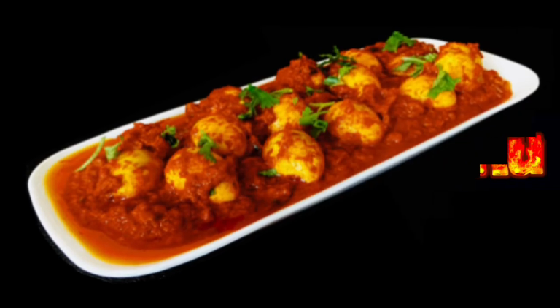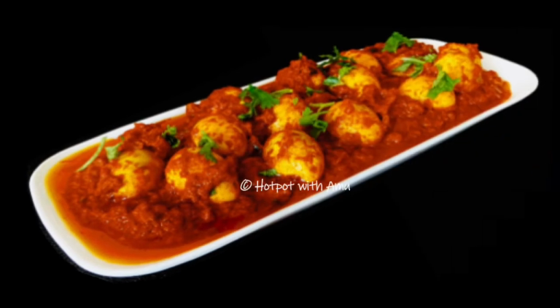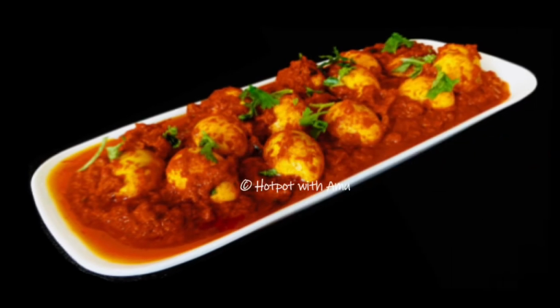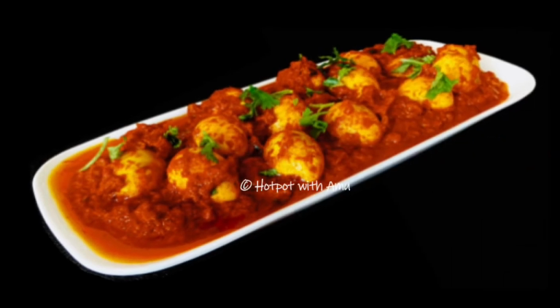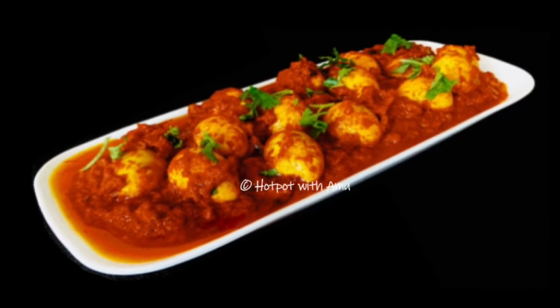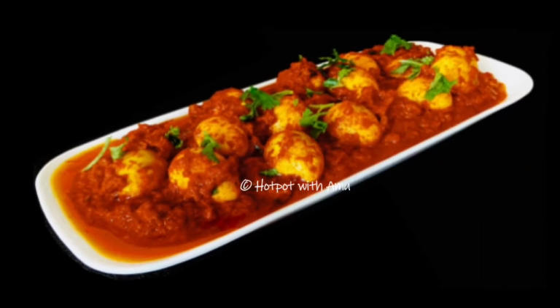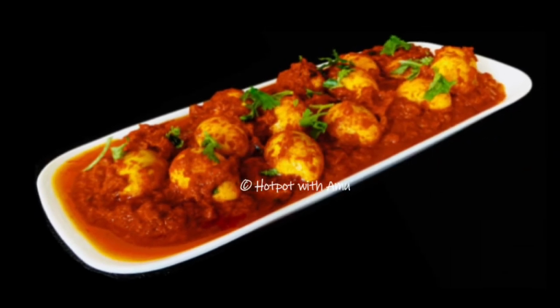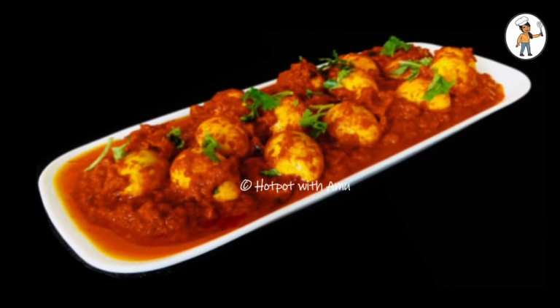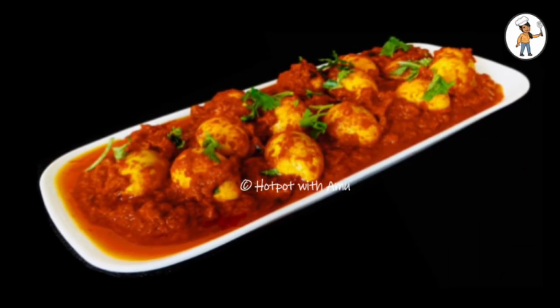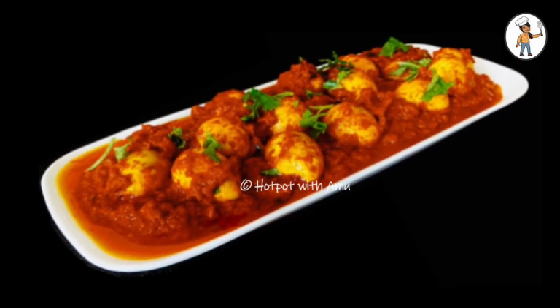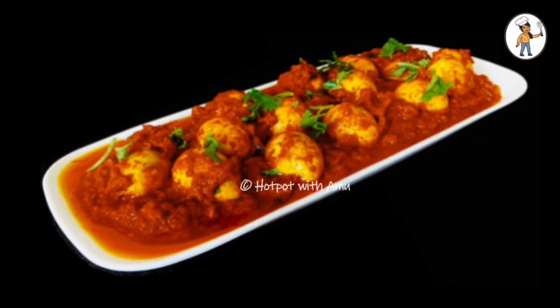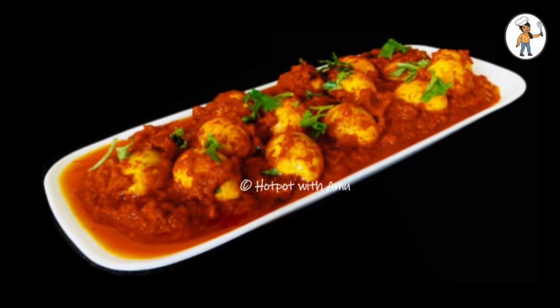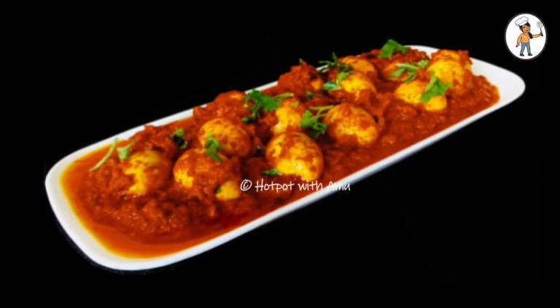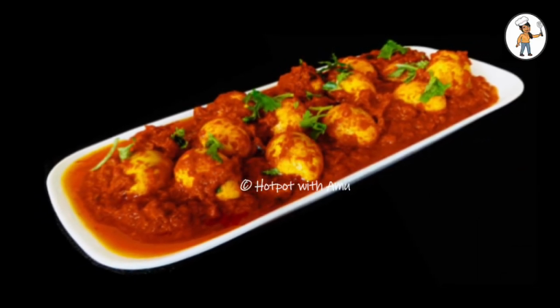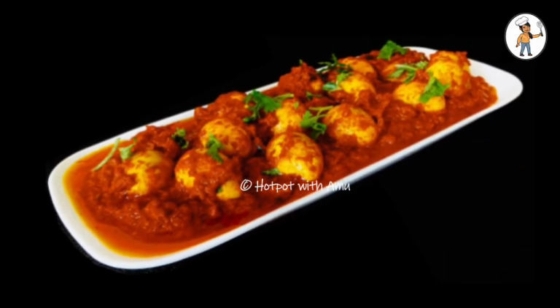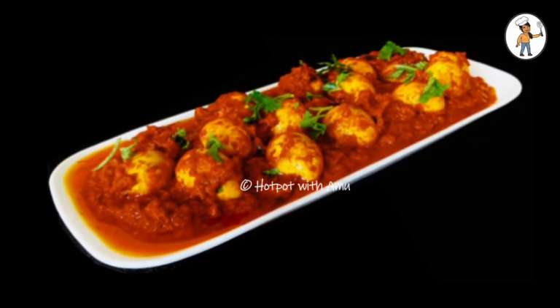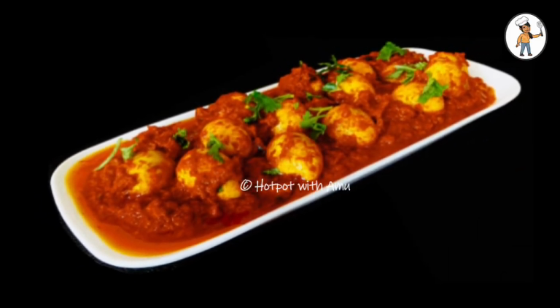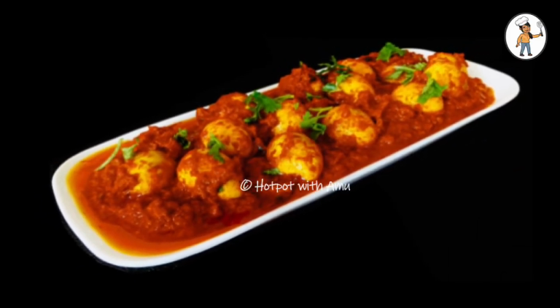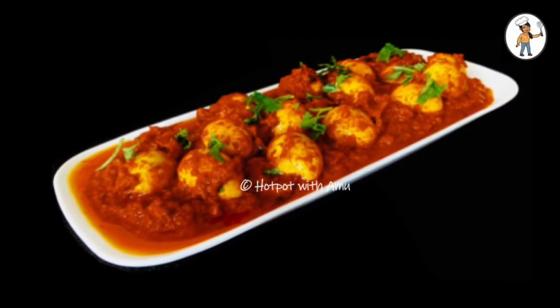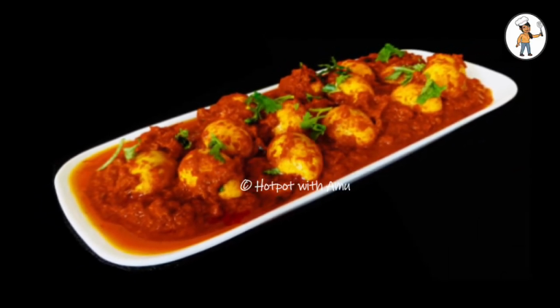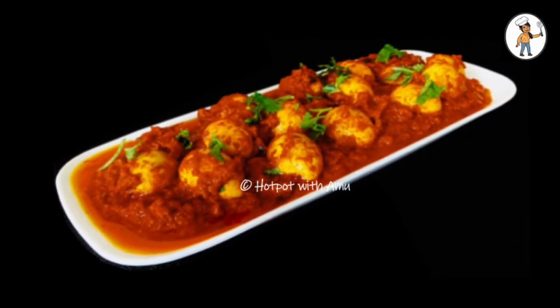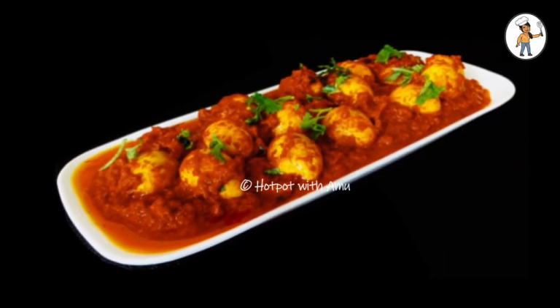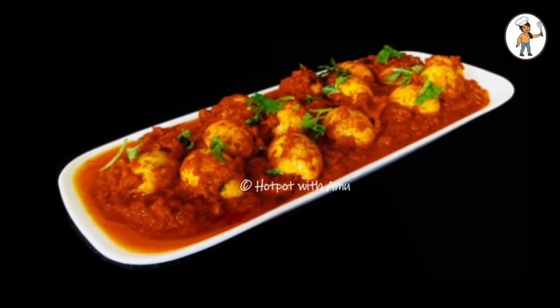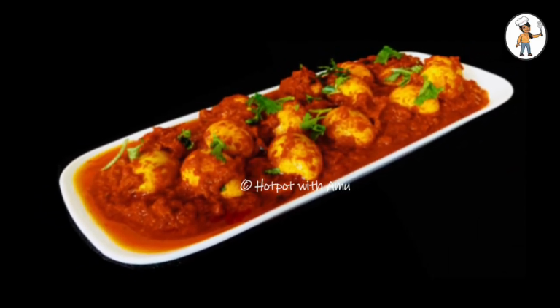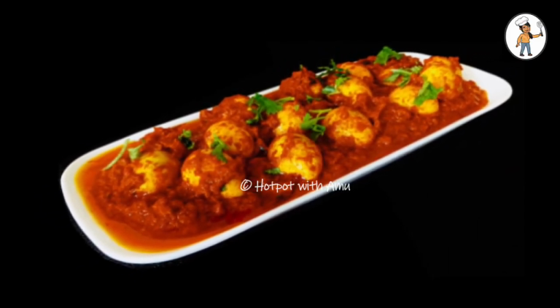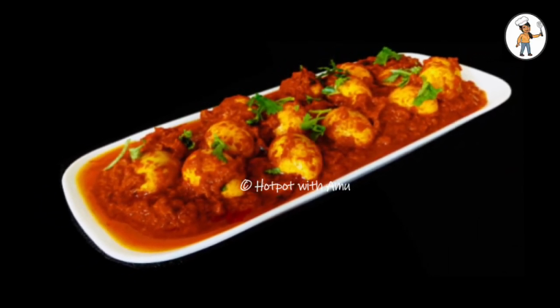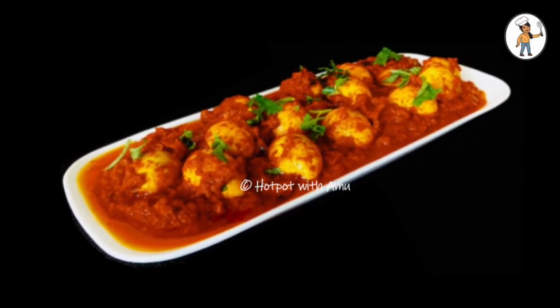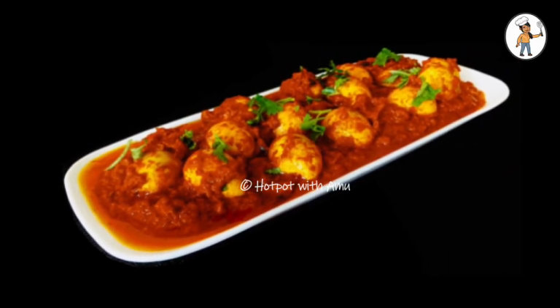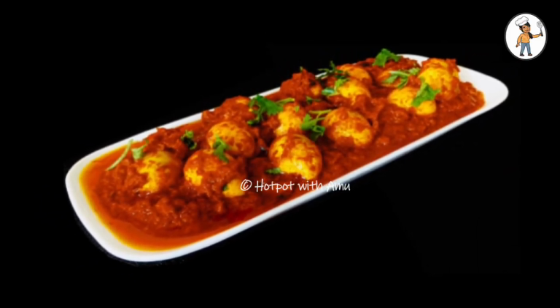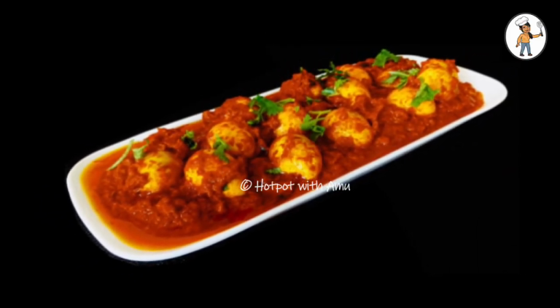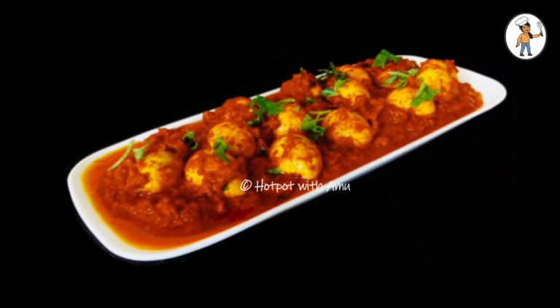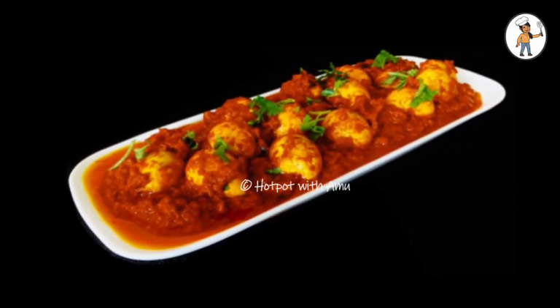Hello and welcome to my channel. Here is a quail egg masala.